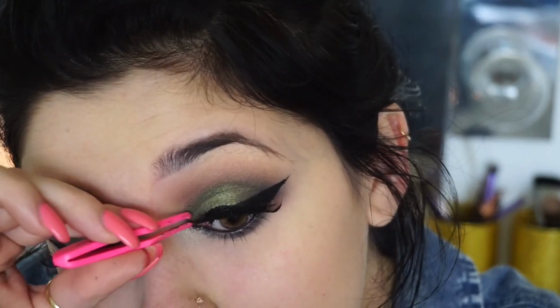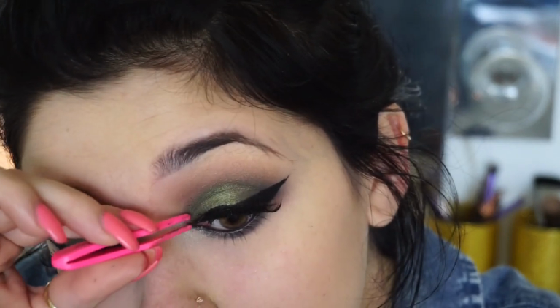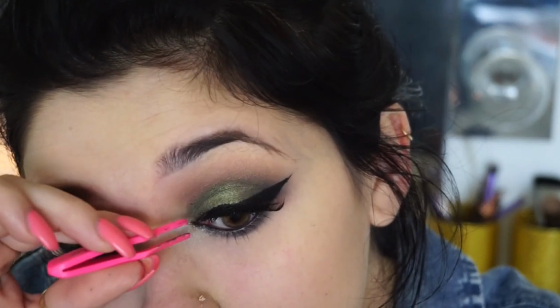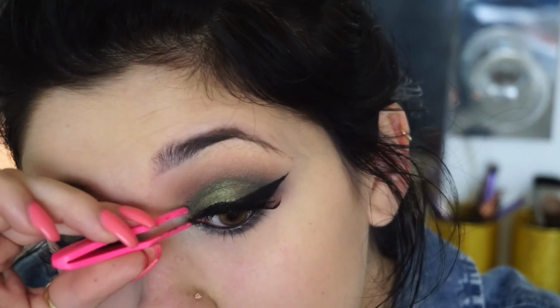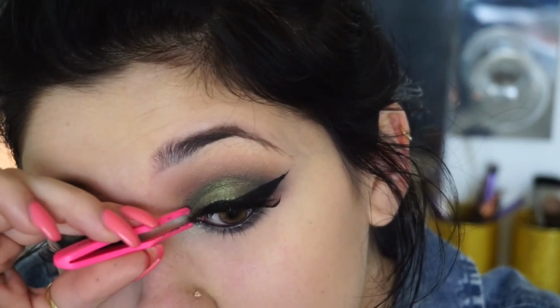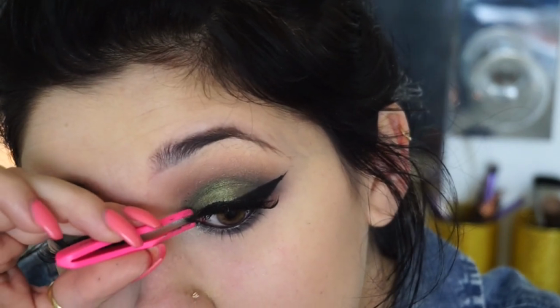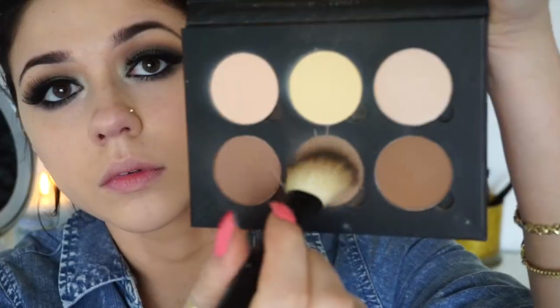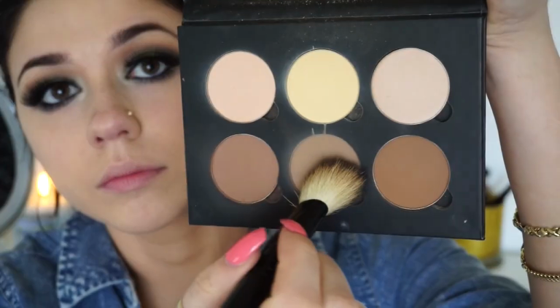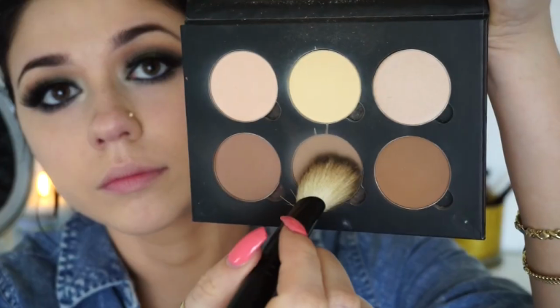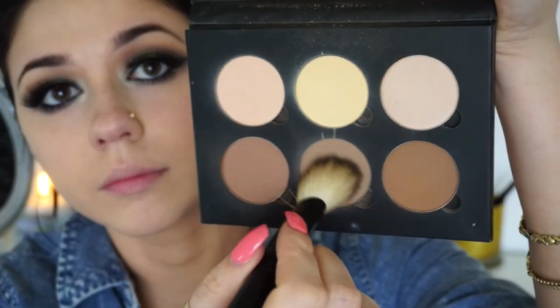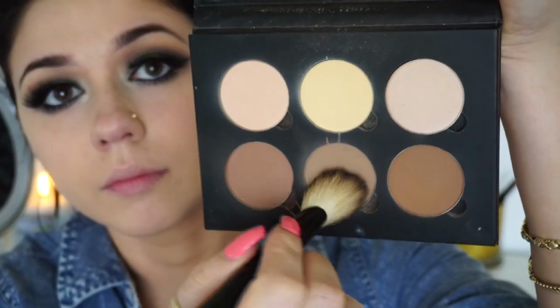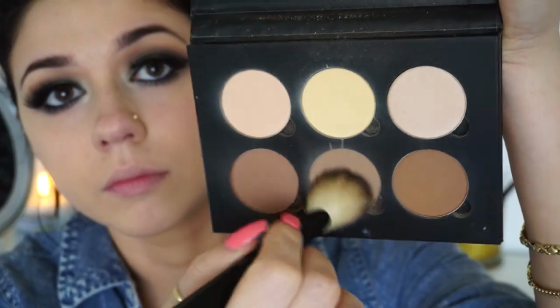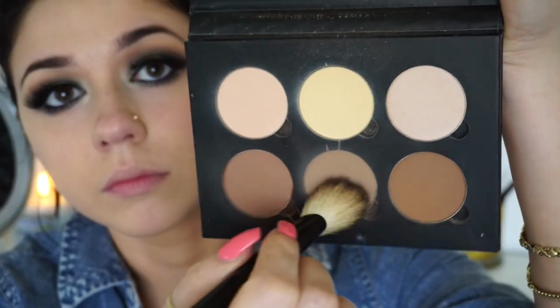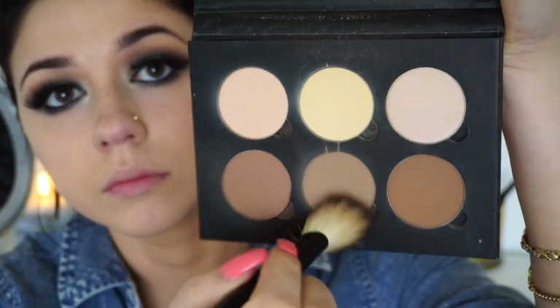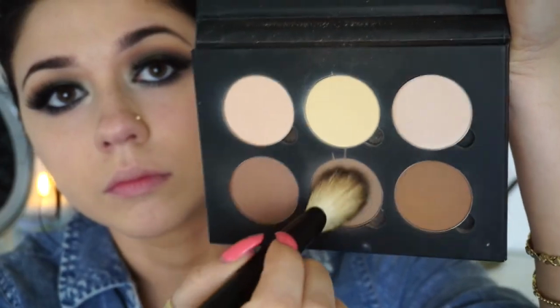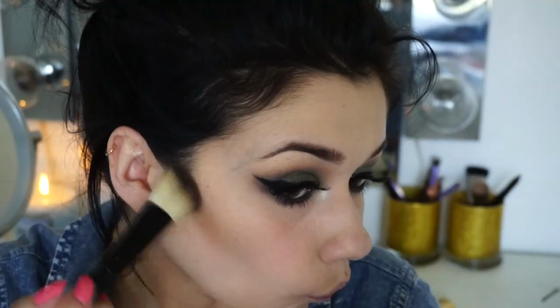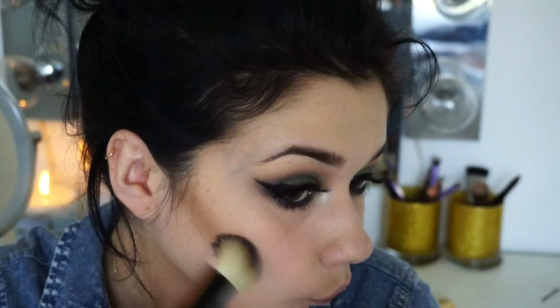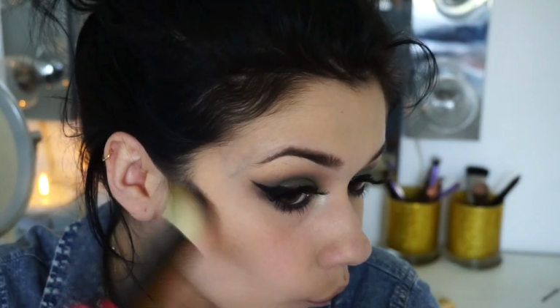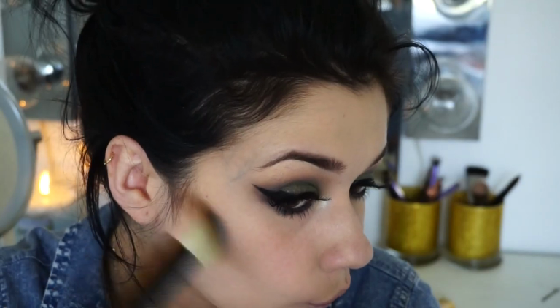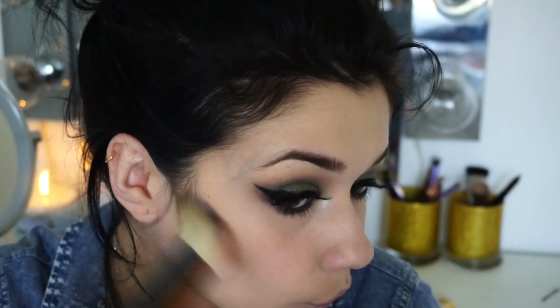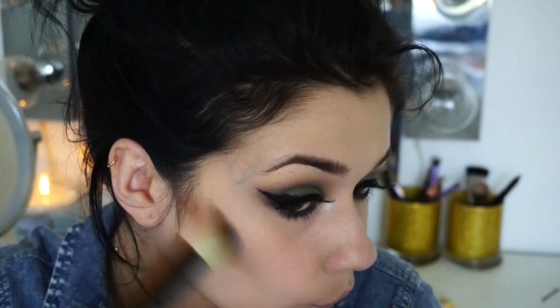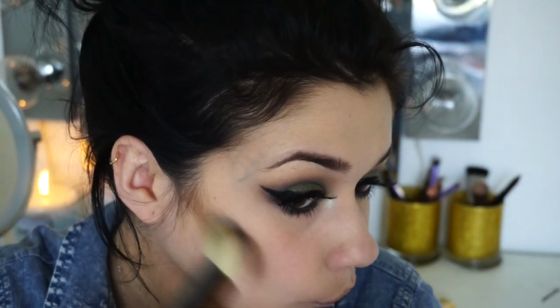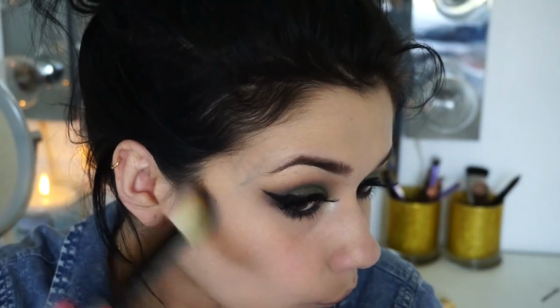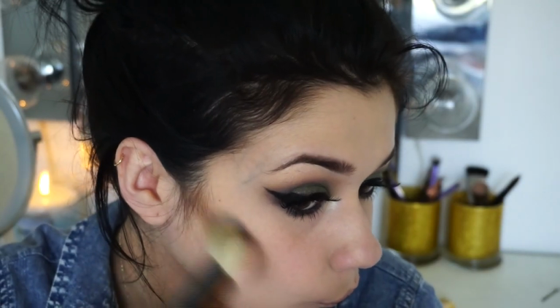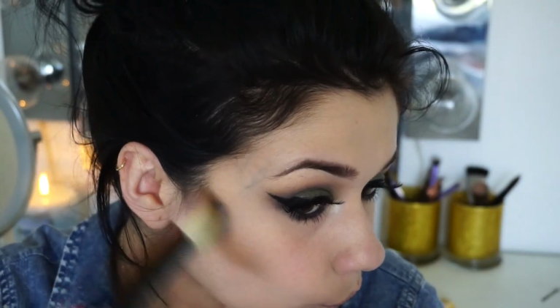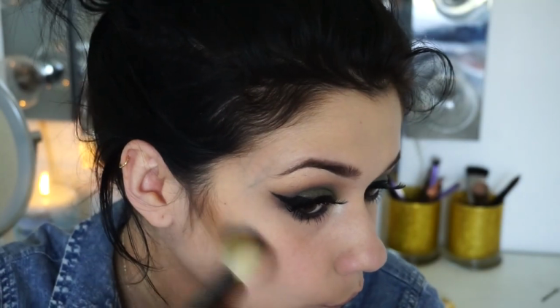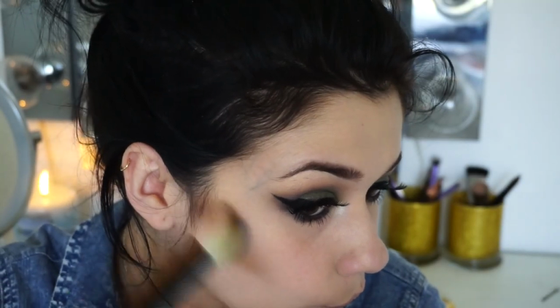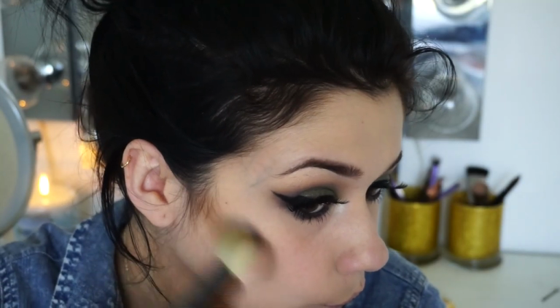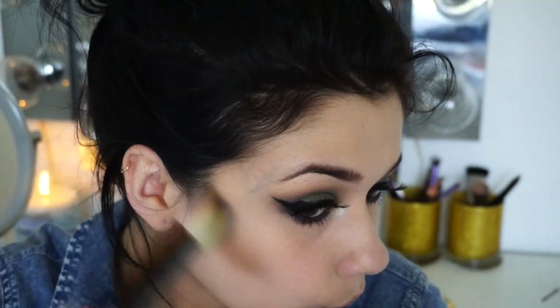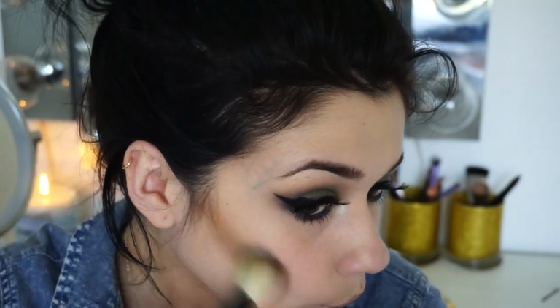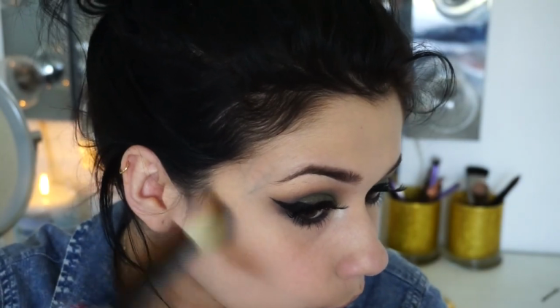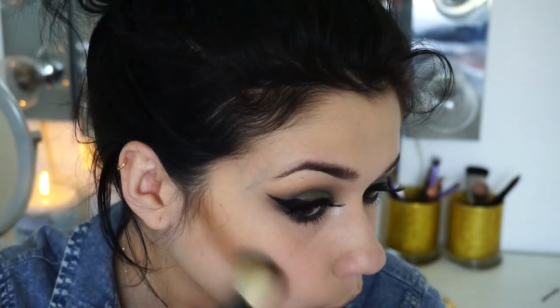Here I'm taking House of Lashes lash glue — best eyelash glue ever — and then applying my lashes.